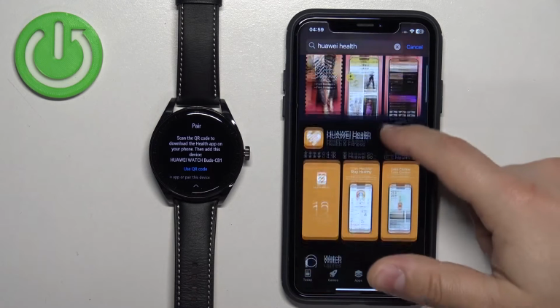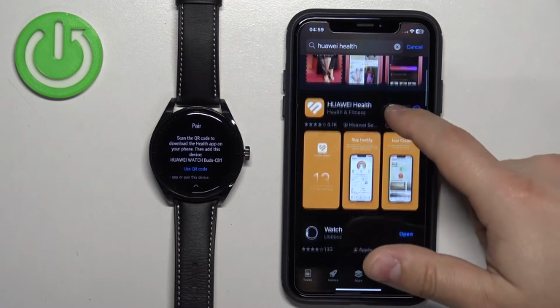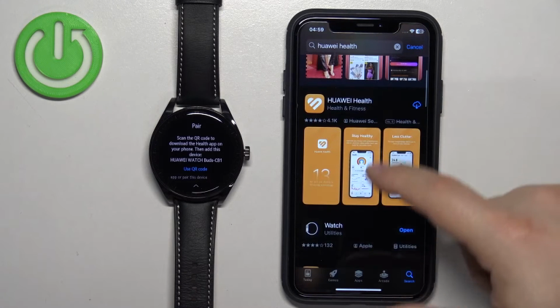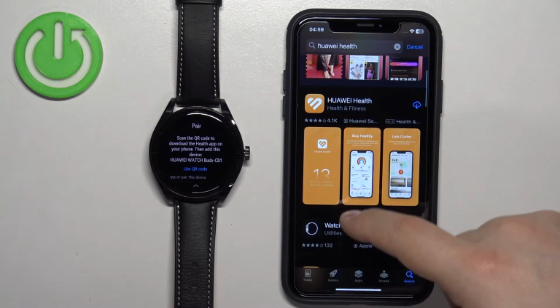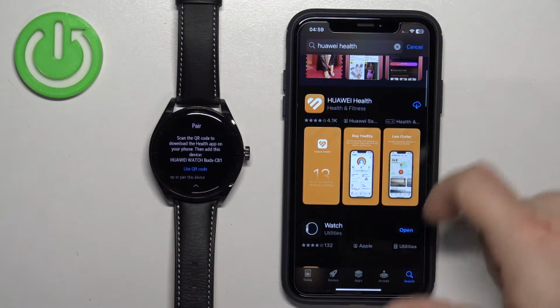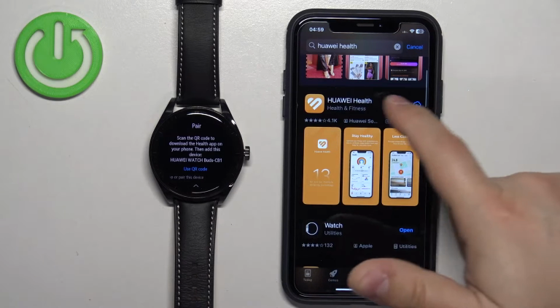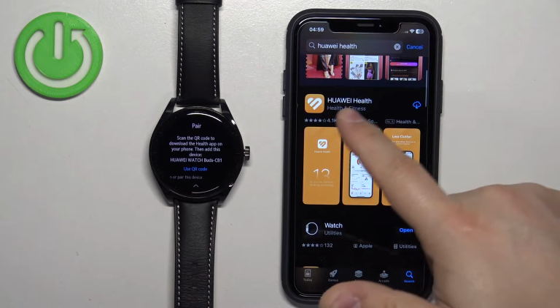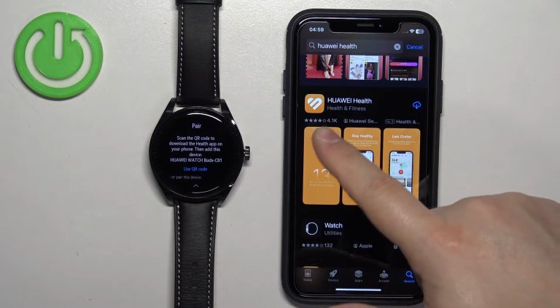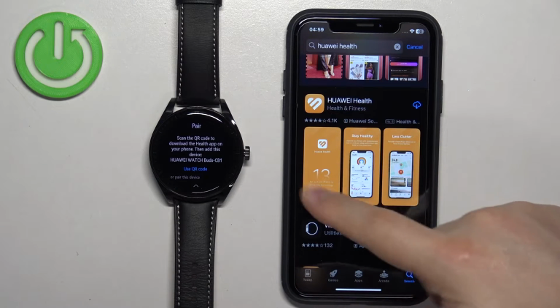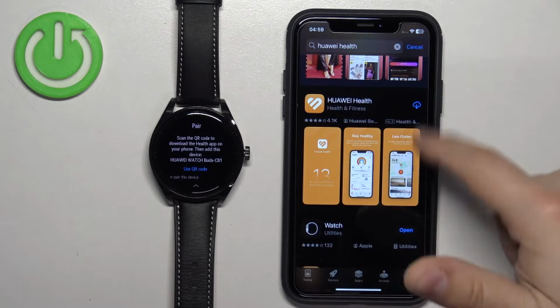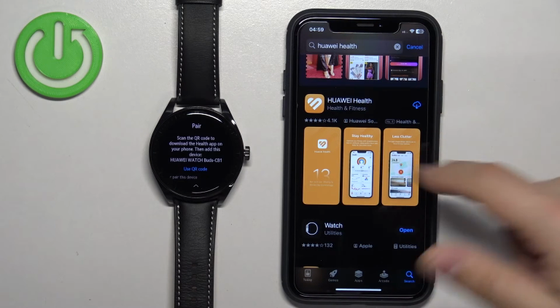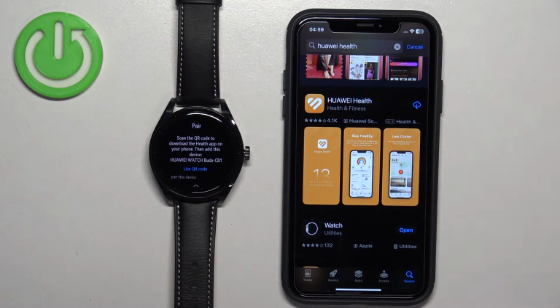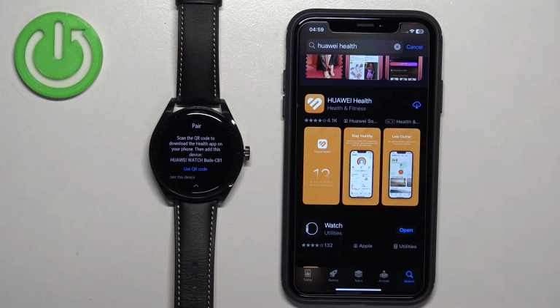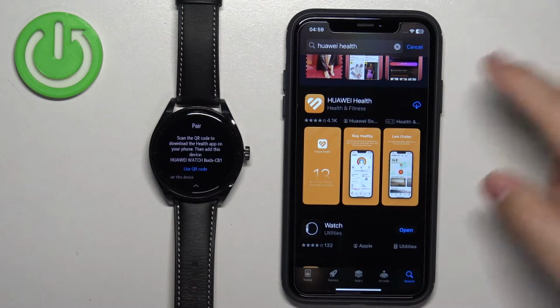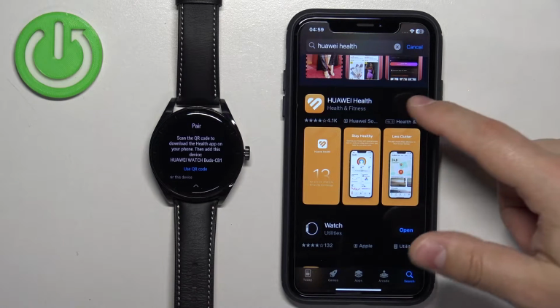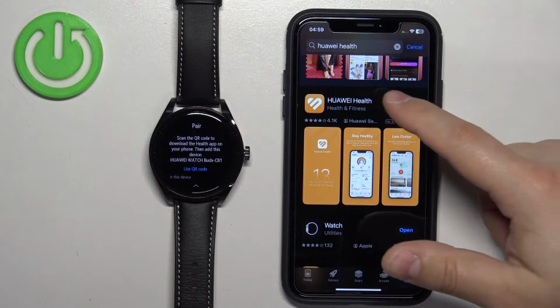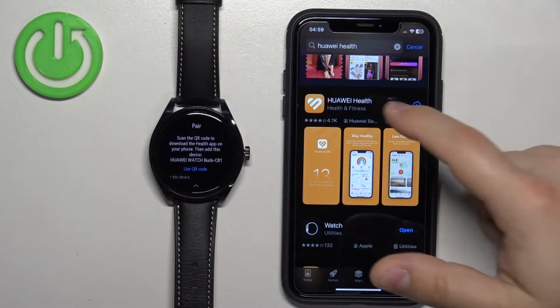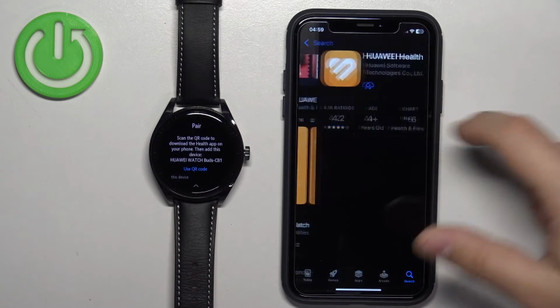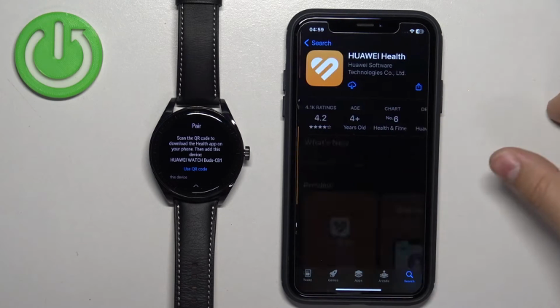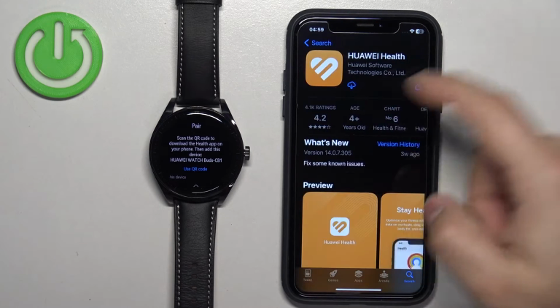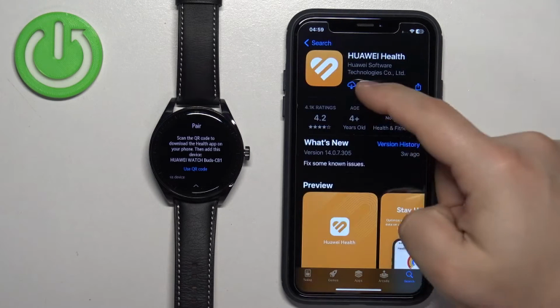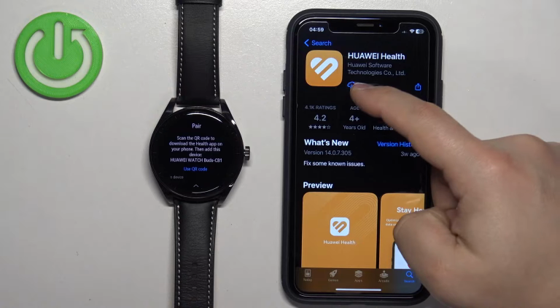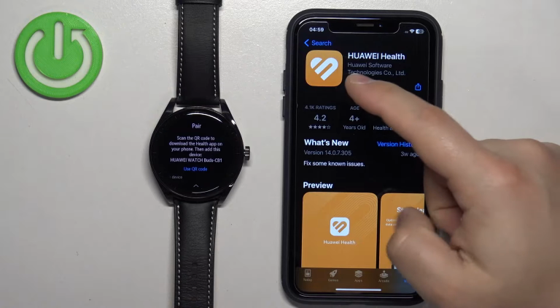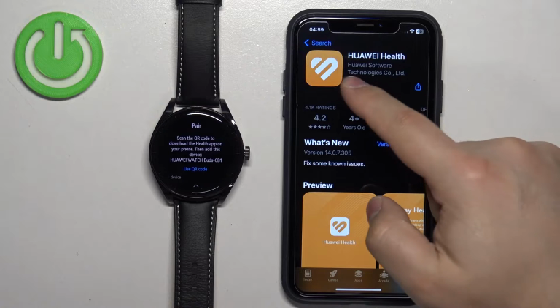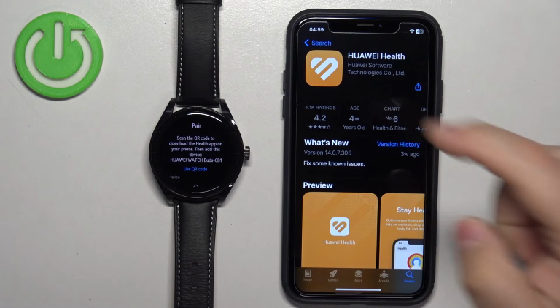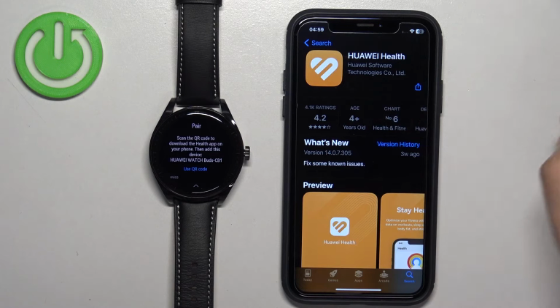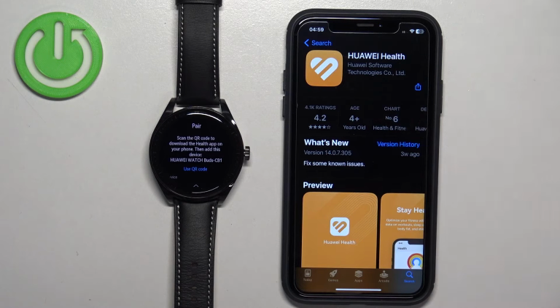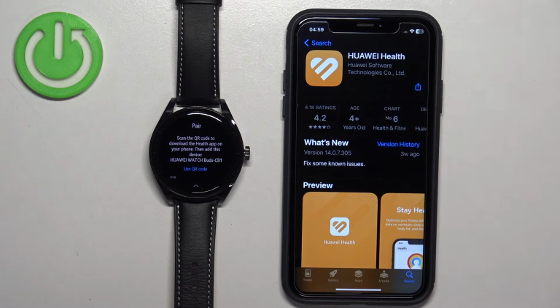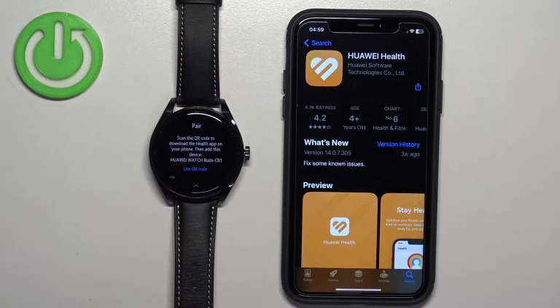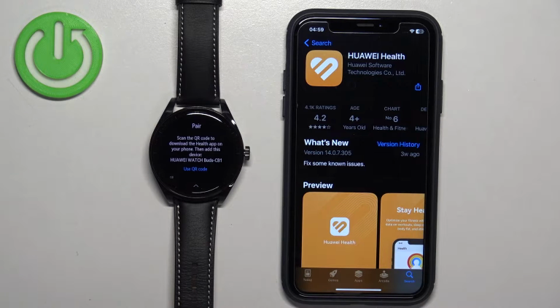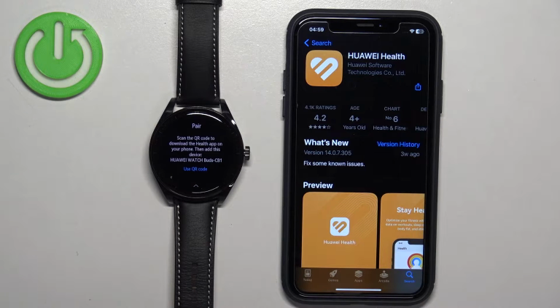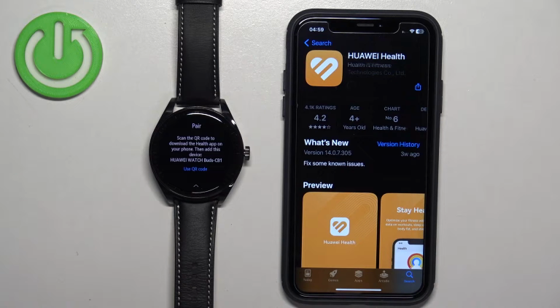Scroll through the list of applications, find the Huawei Health app, tap on it, then tap on the Get button to download and install it.